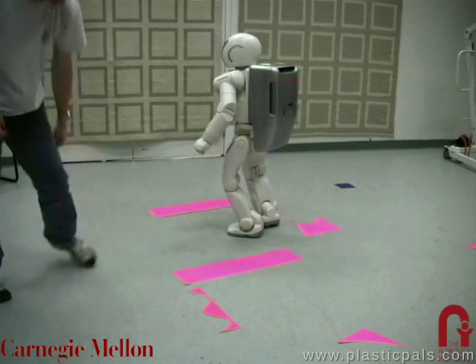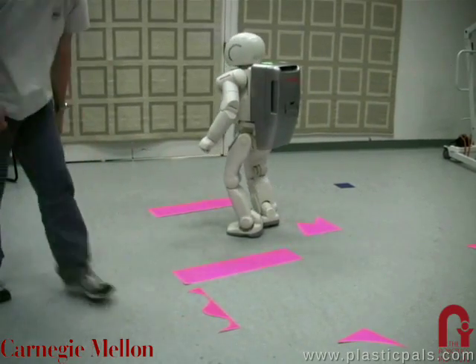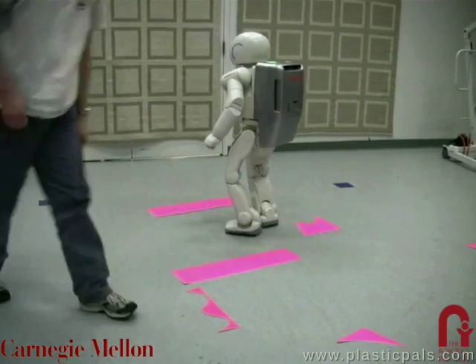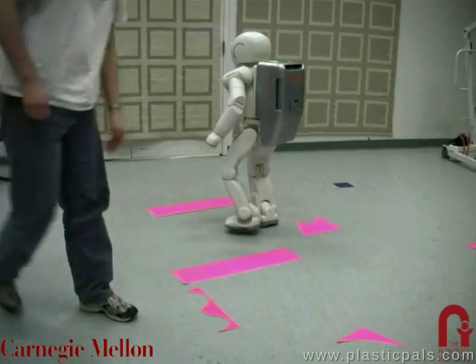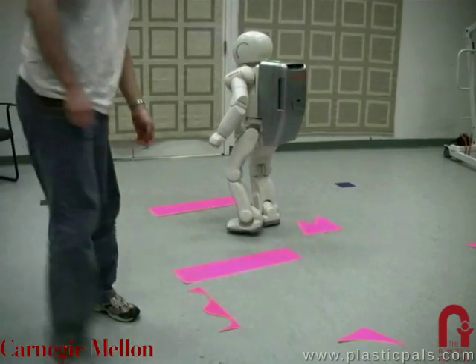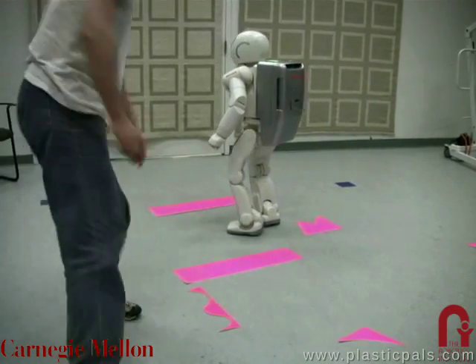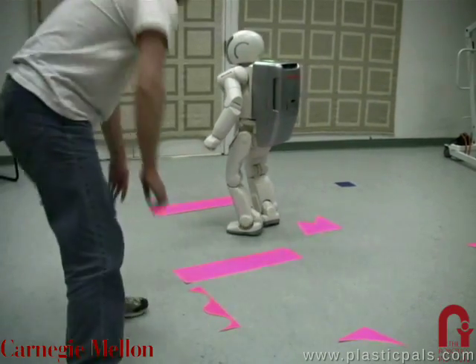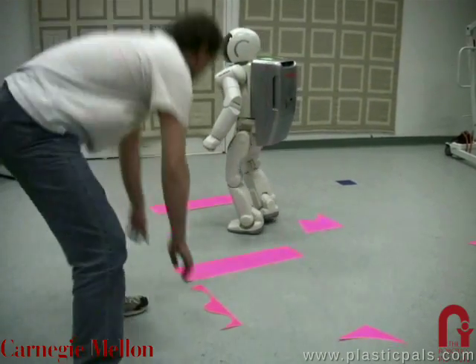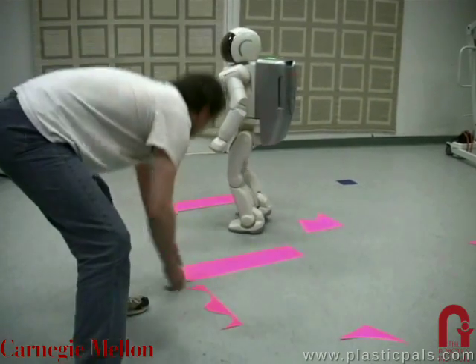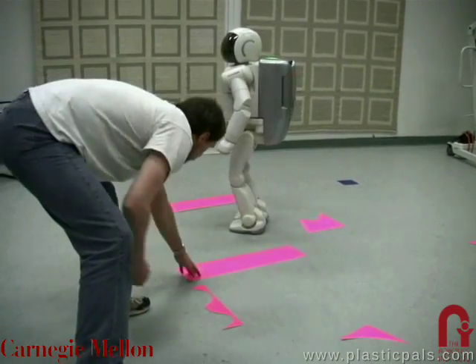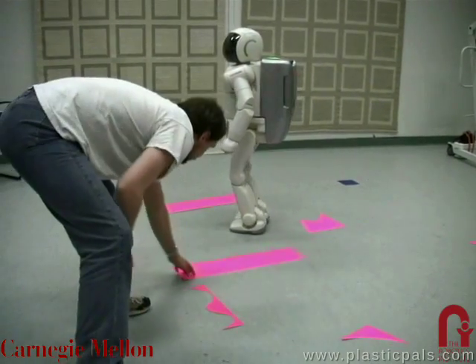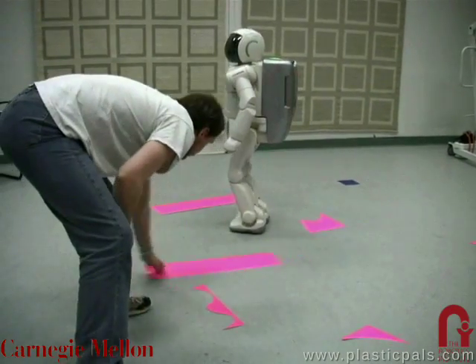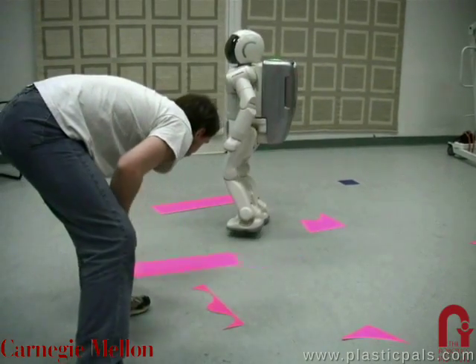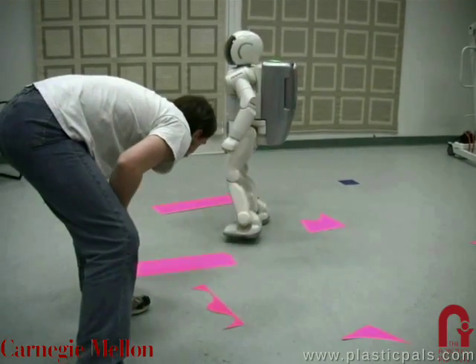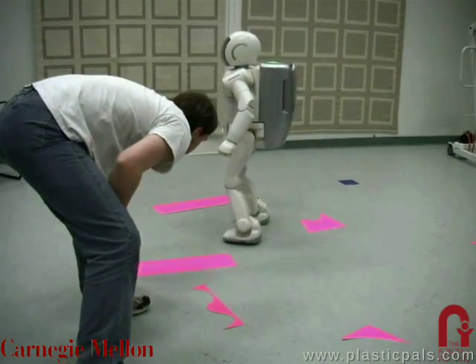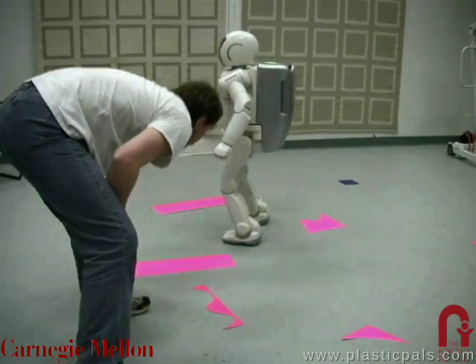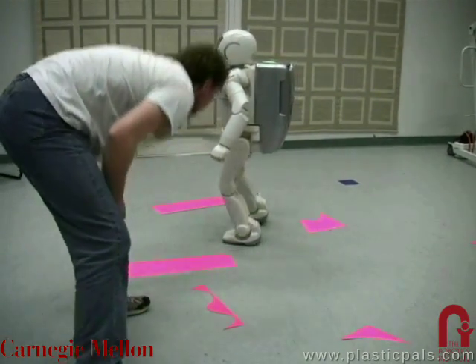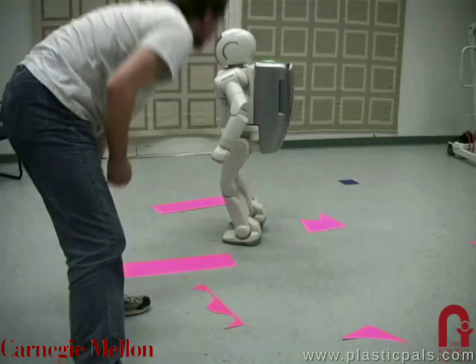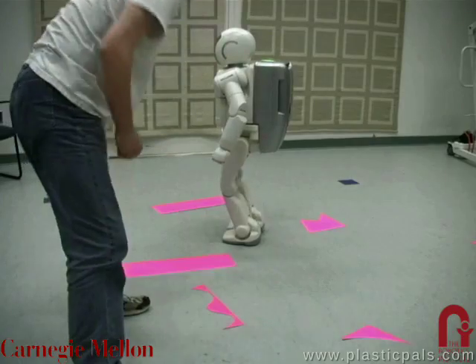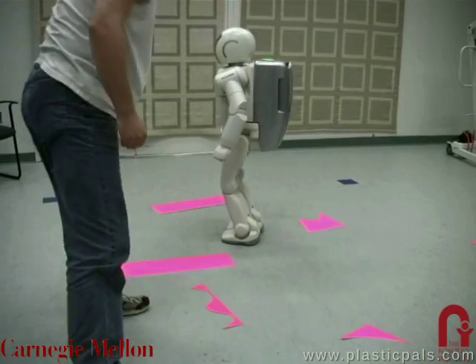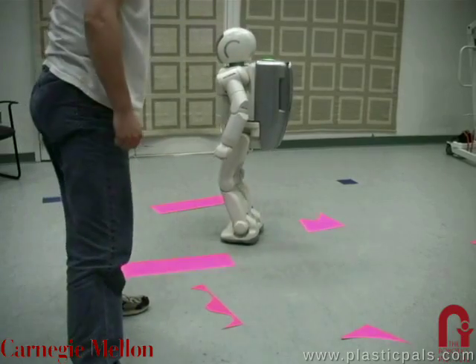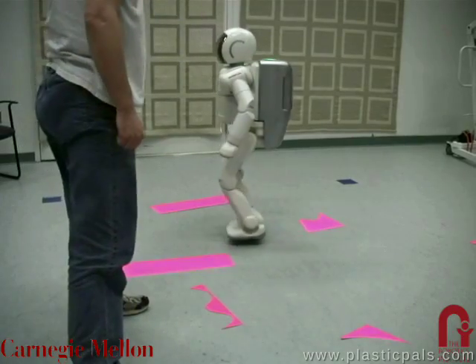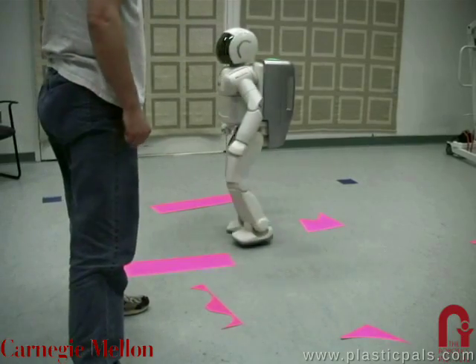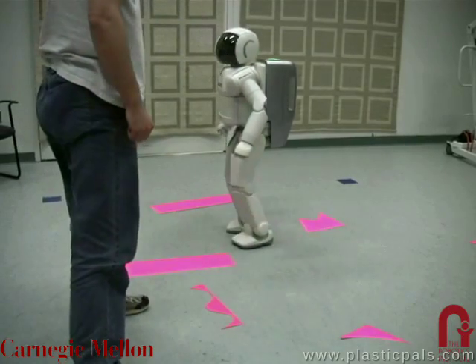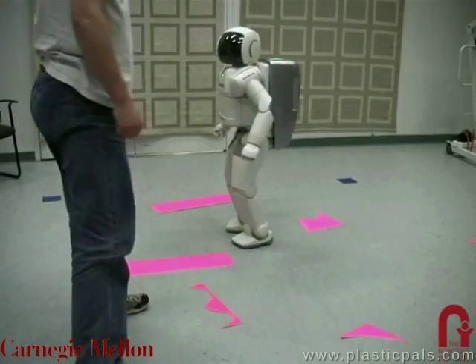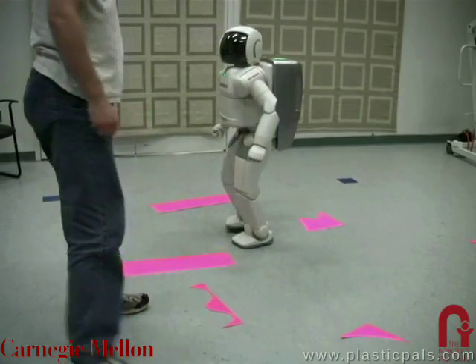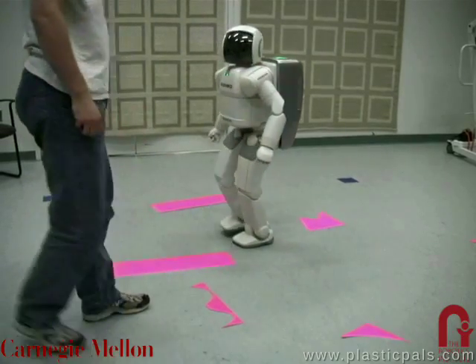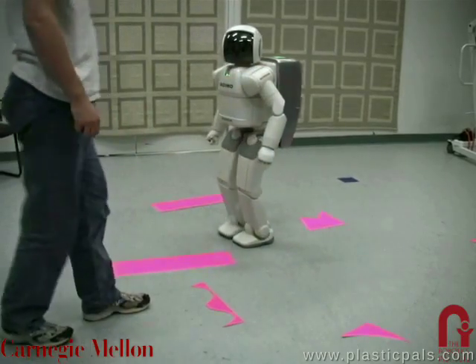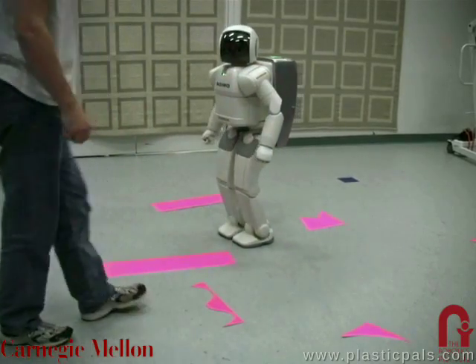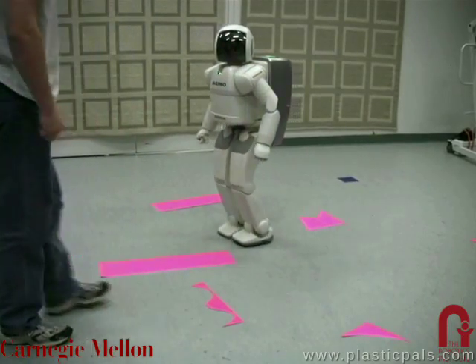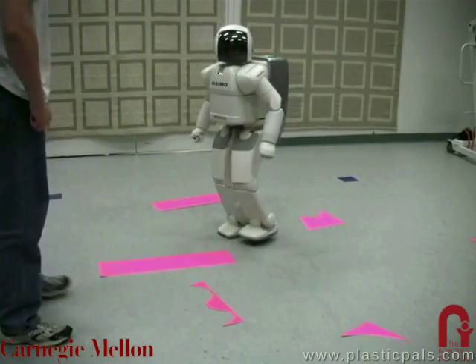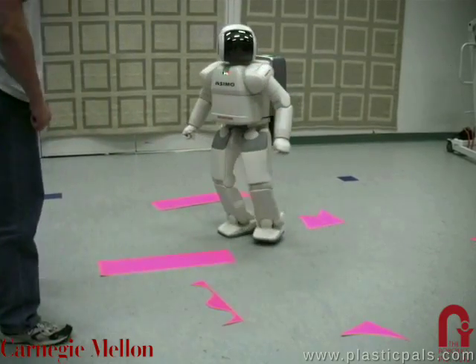As shown in this video, this enables ASIMO to react to unpredictable dynamic obstacle motions.